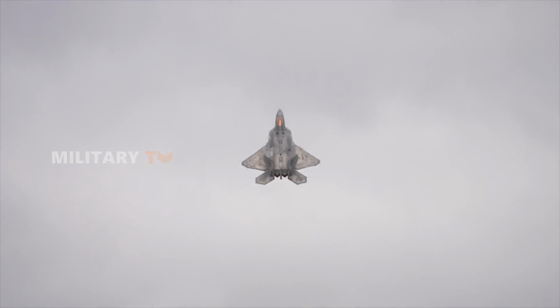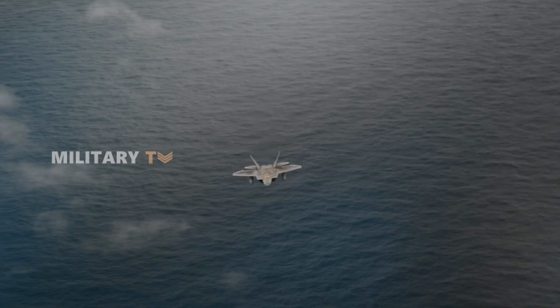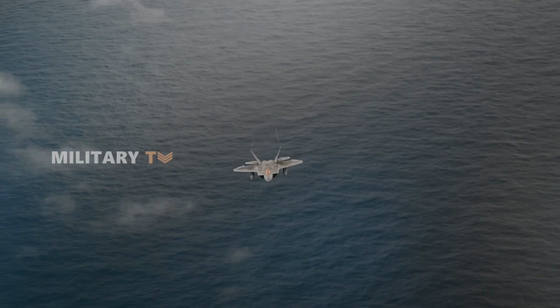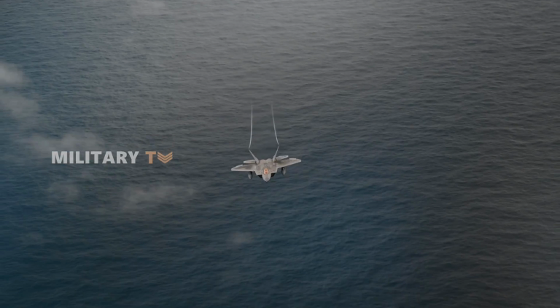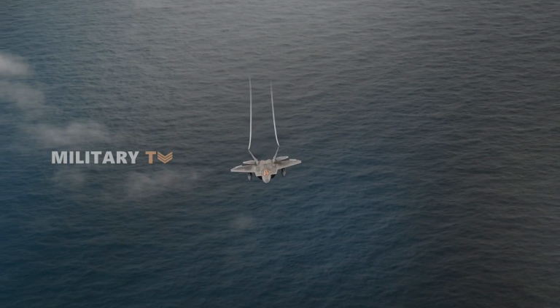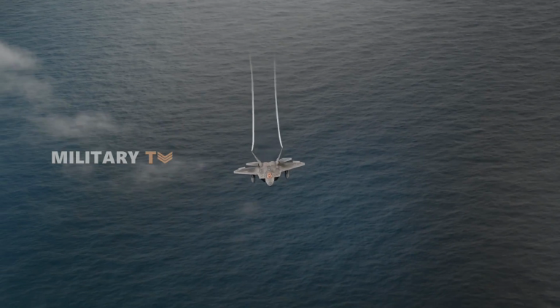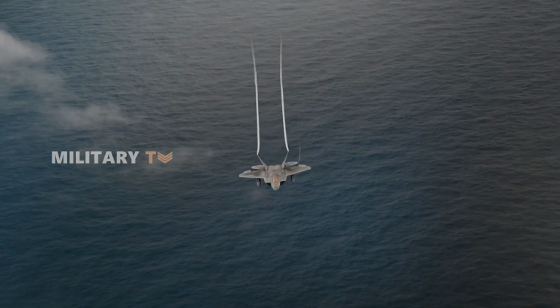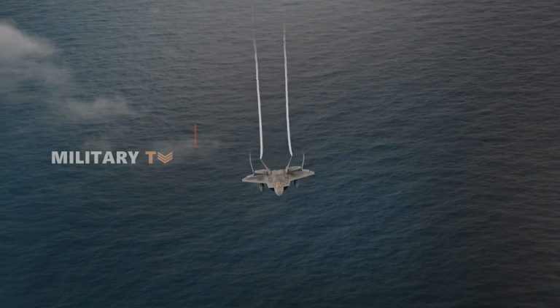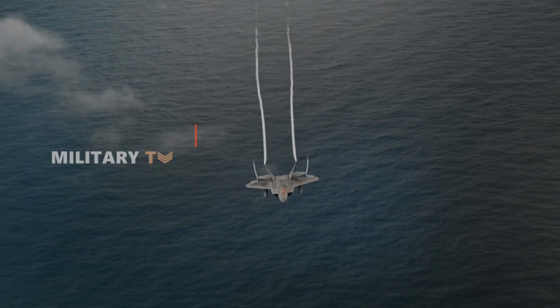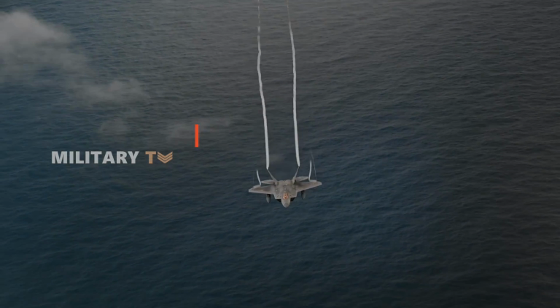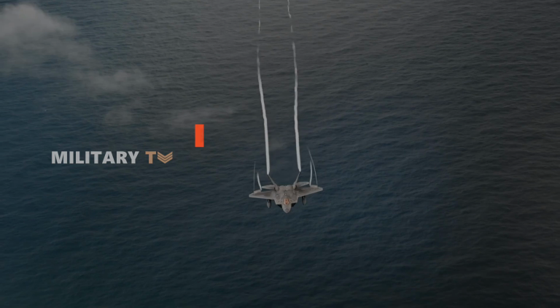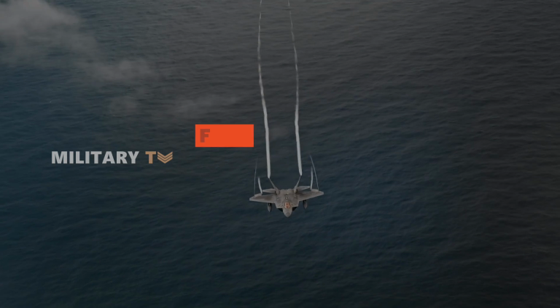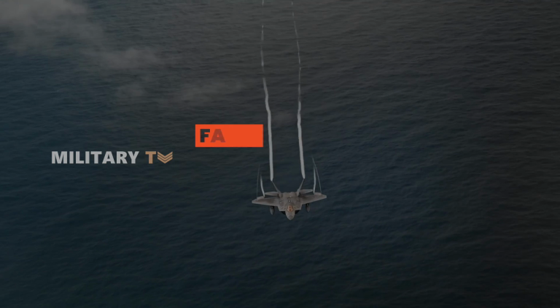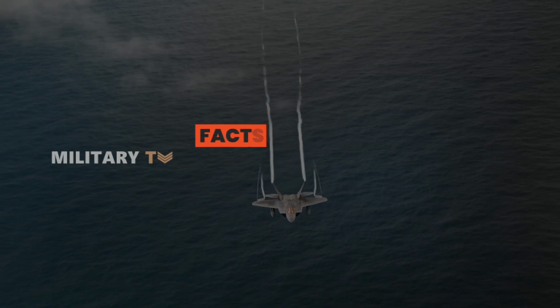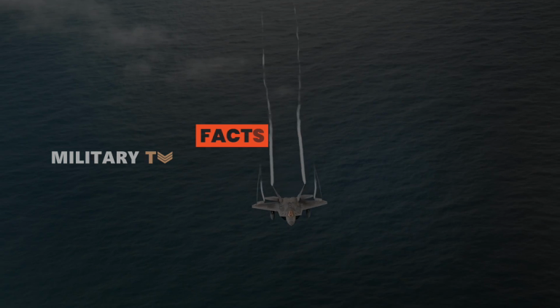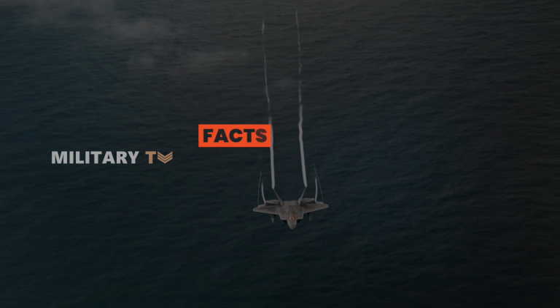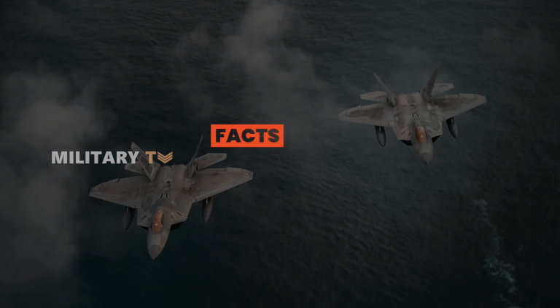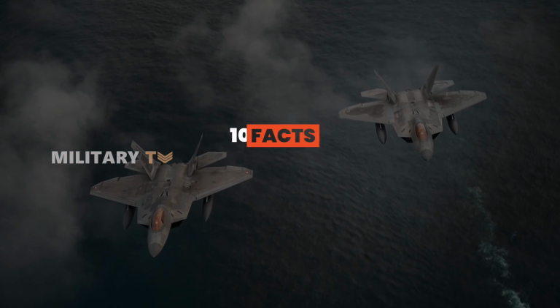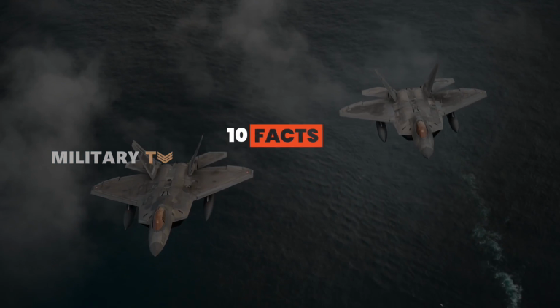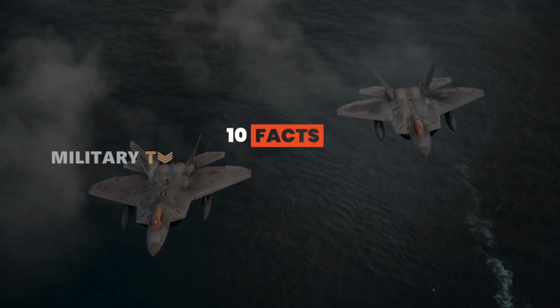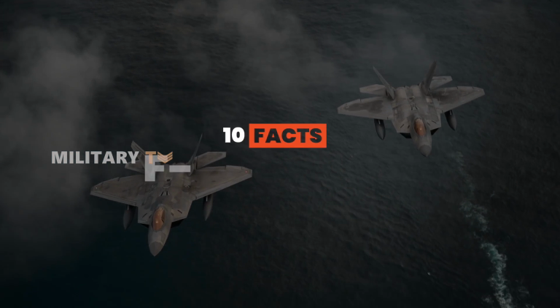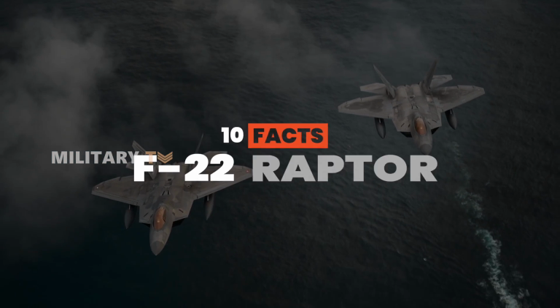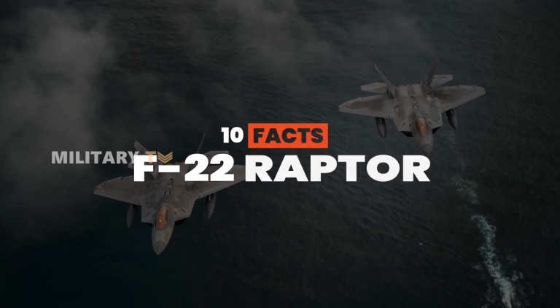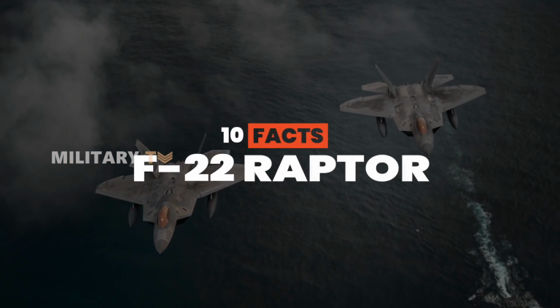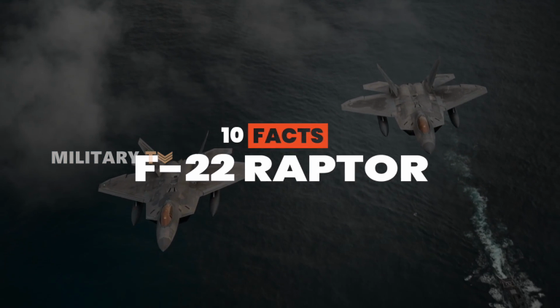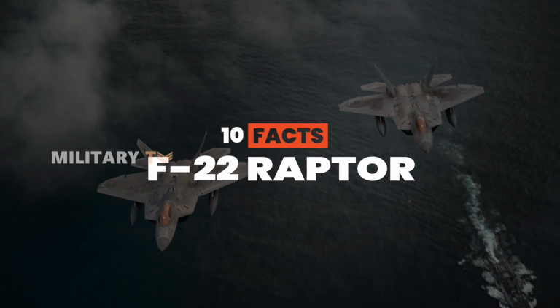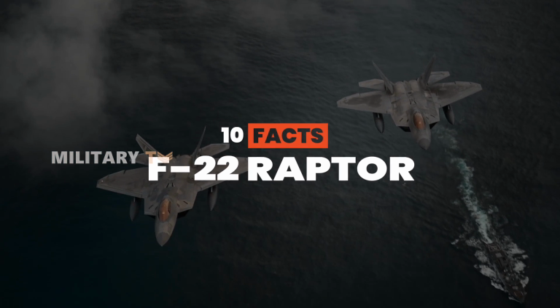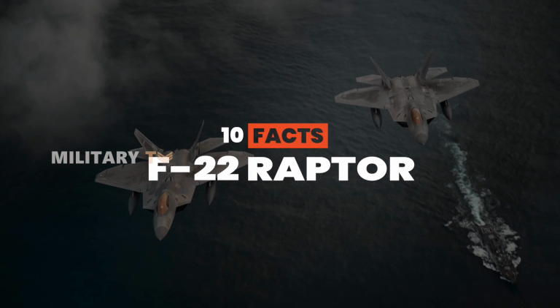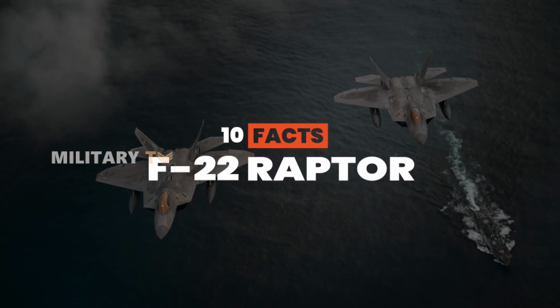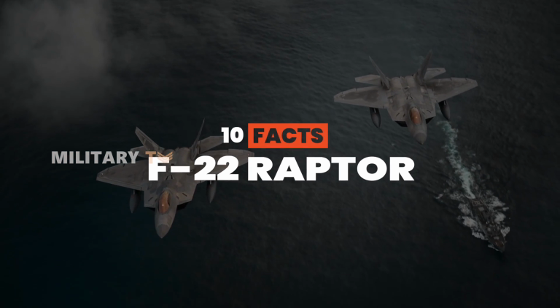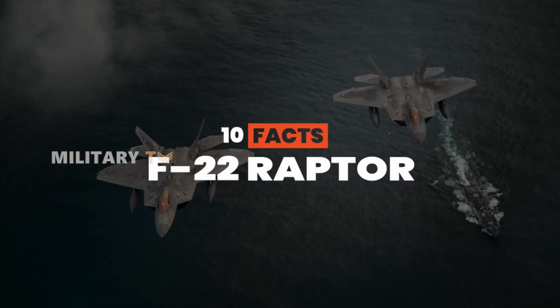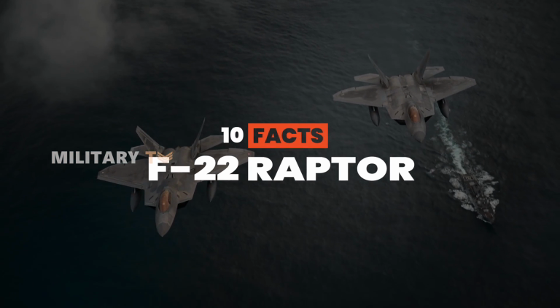In this video, we'll explore 10 fascinating facts about the F-22 Raptor and uncover what makes this aircraft so exceptional.